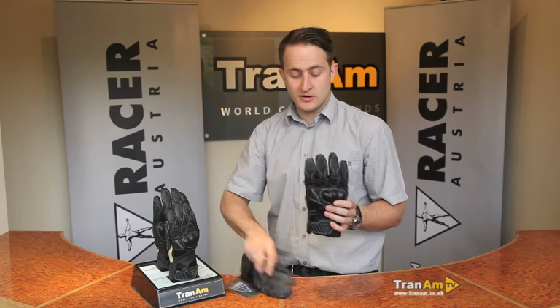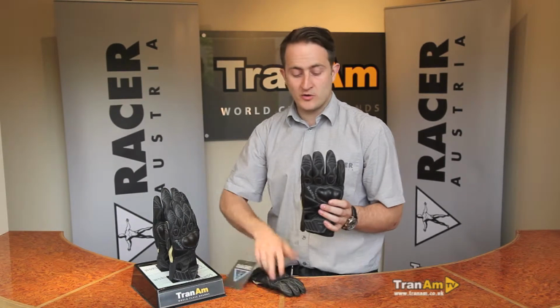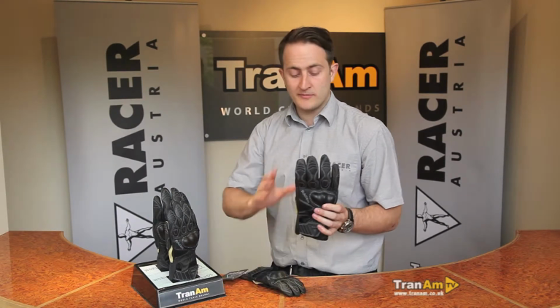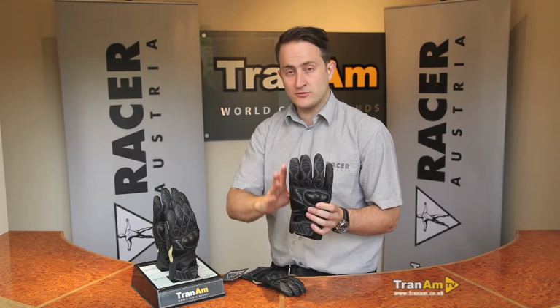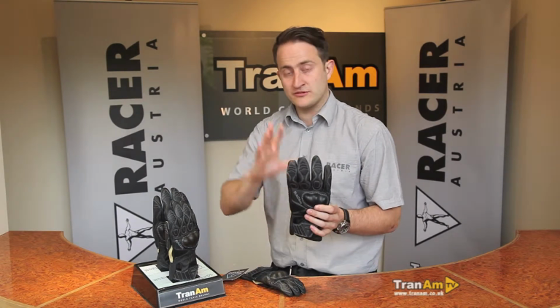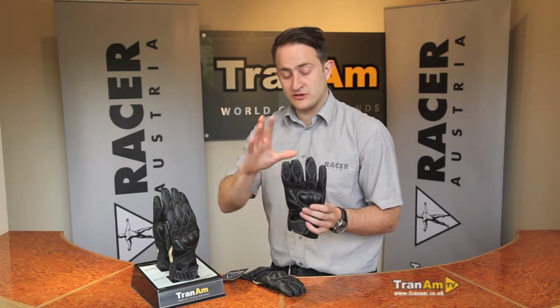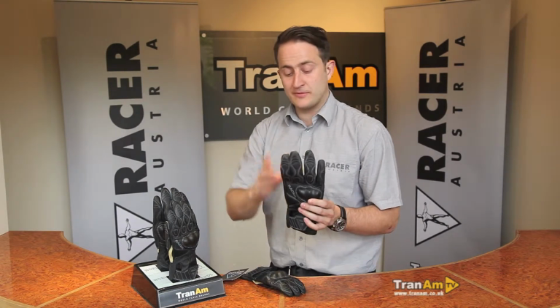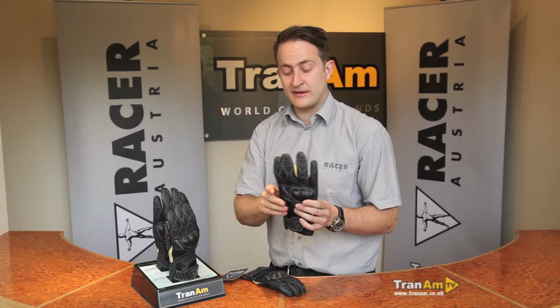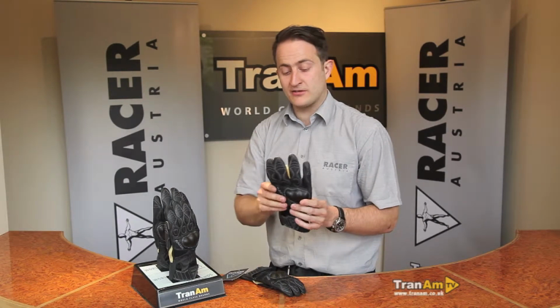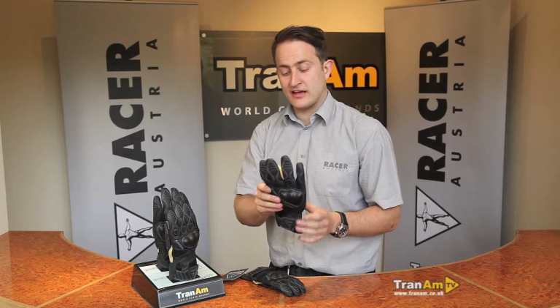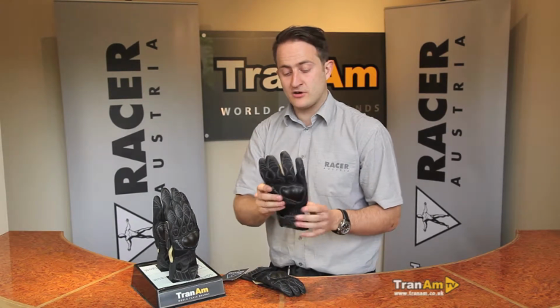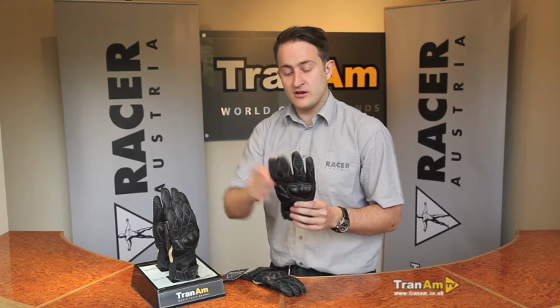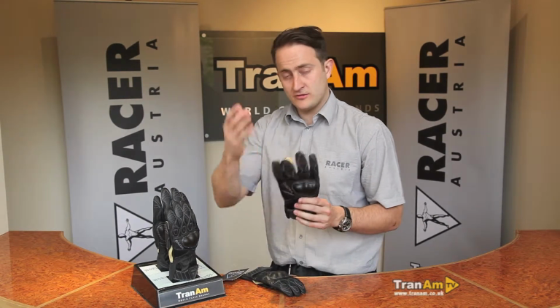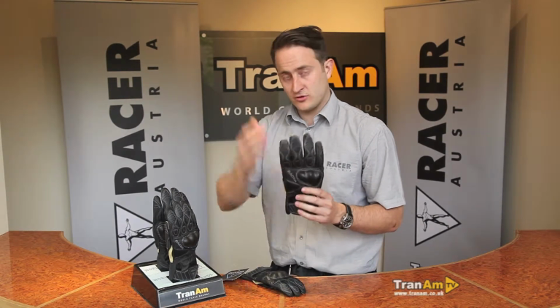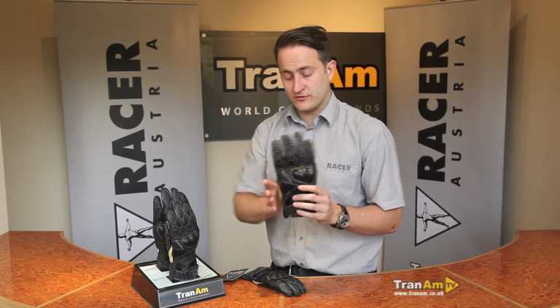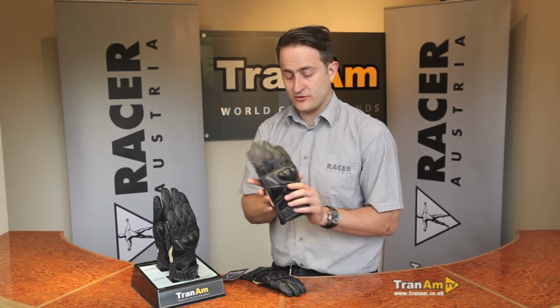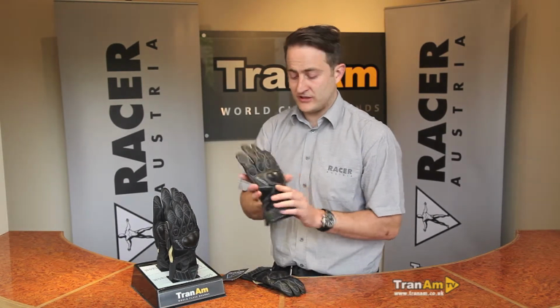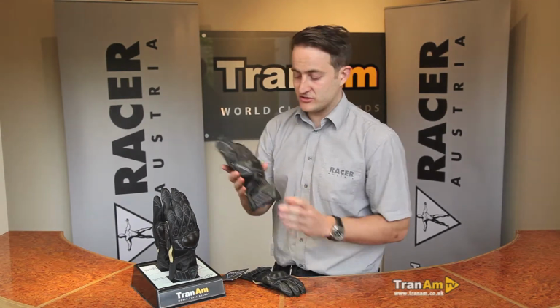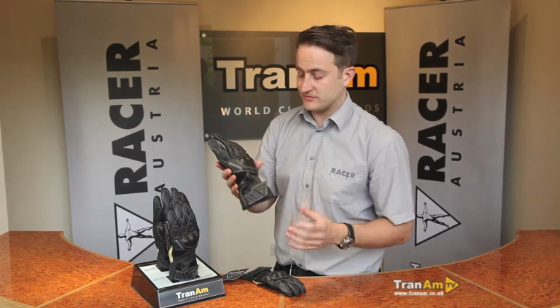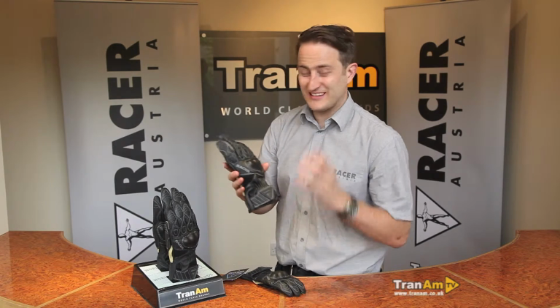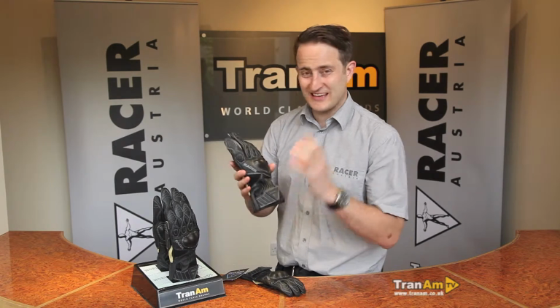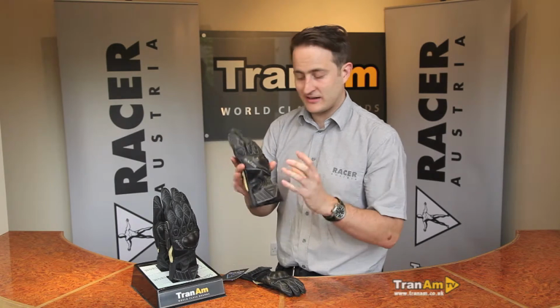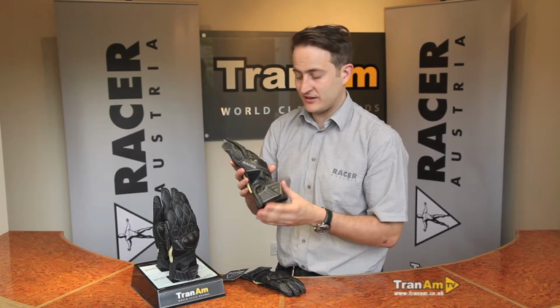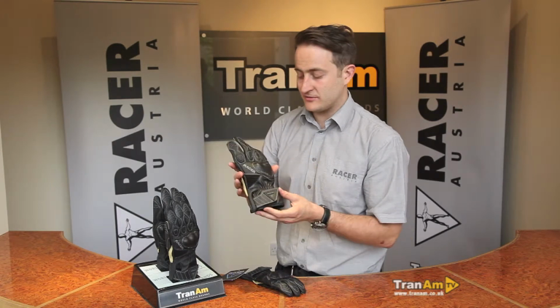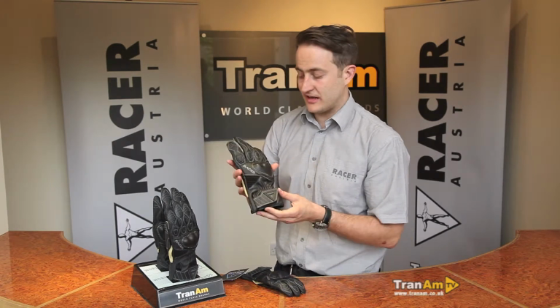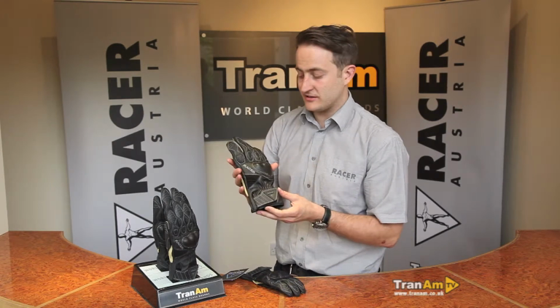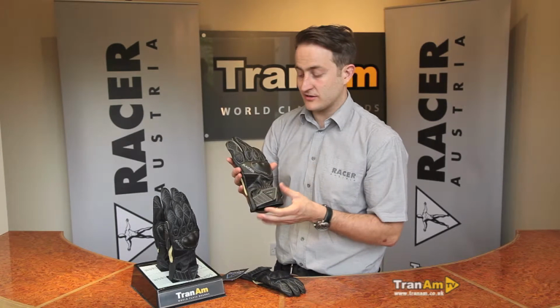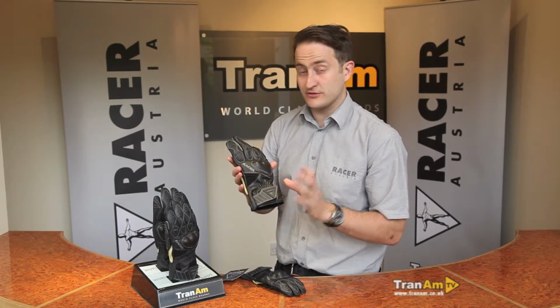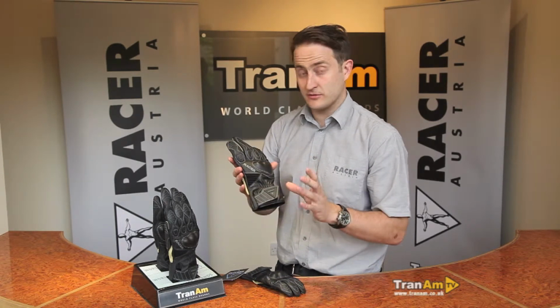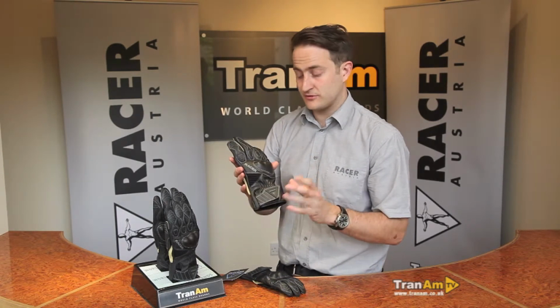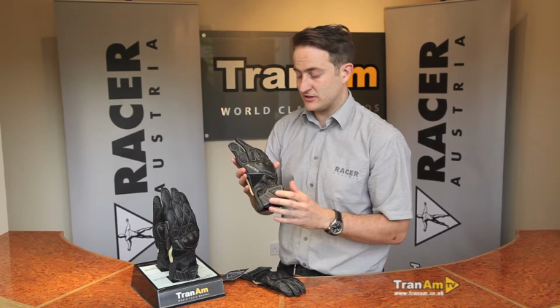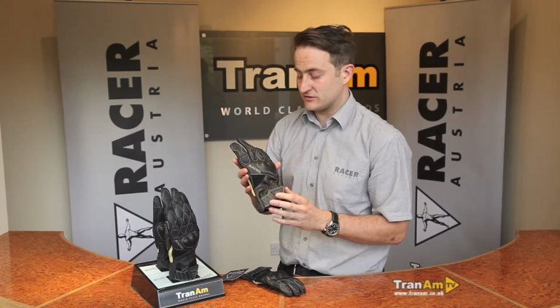We've got to hold up the men's one because it looks a bit better on the camera, and talk you through a few features — exactly the same as the ladies' glove in terms of its features.